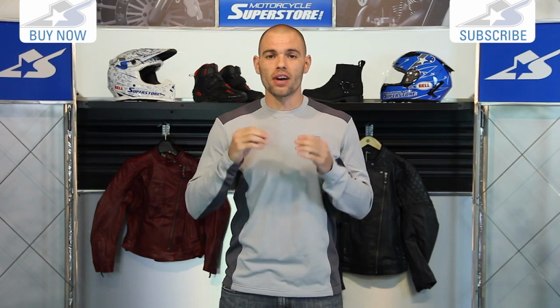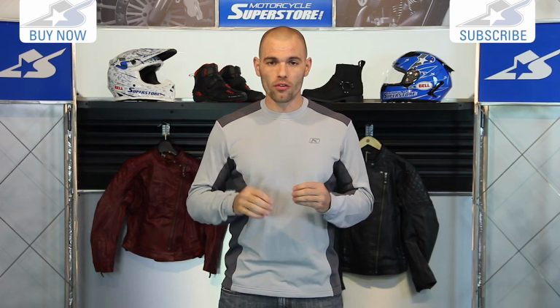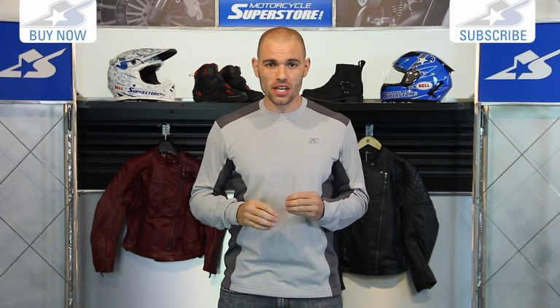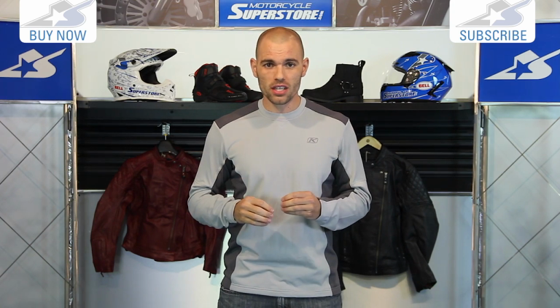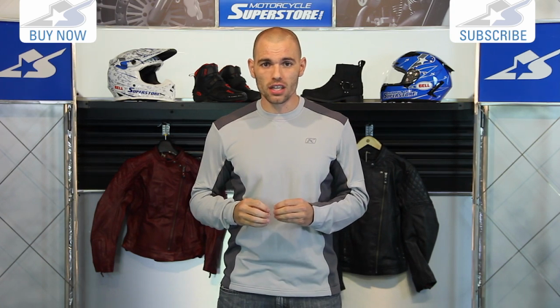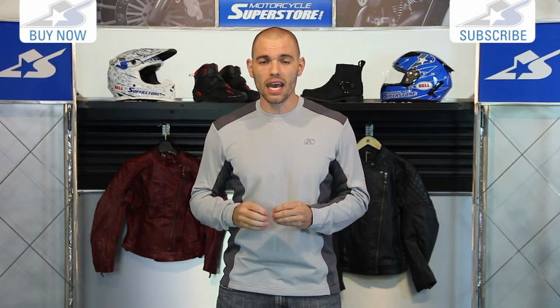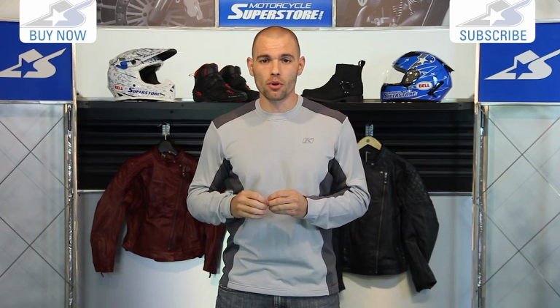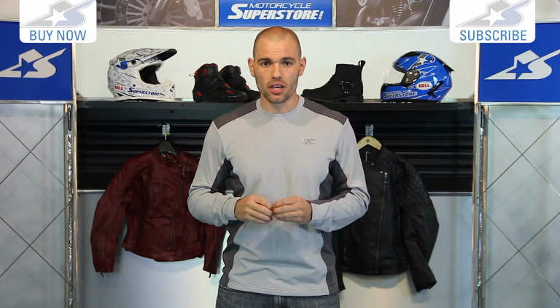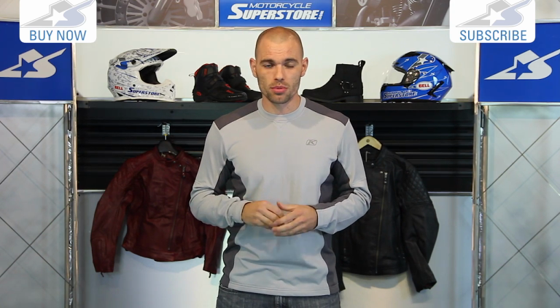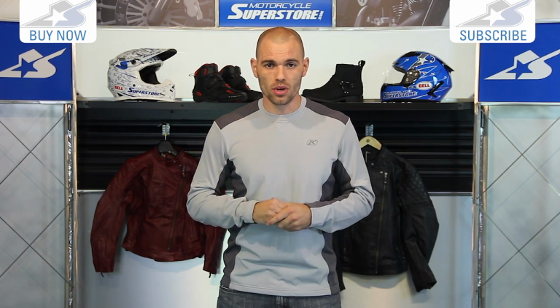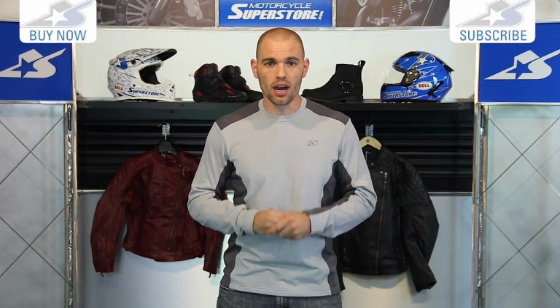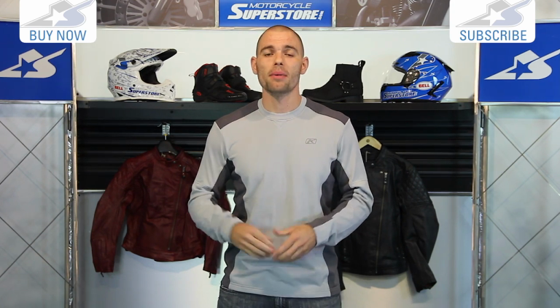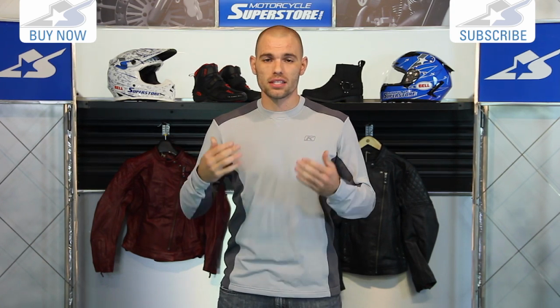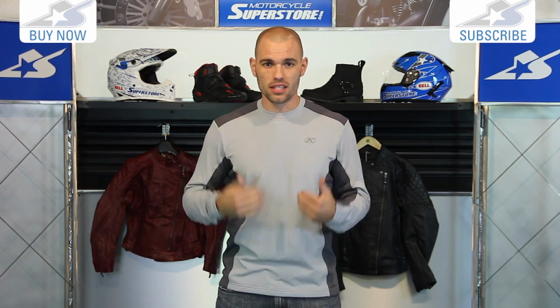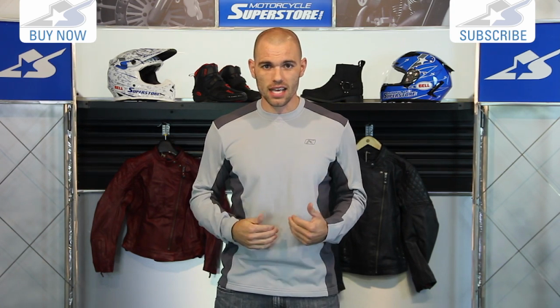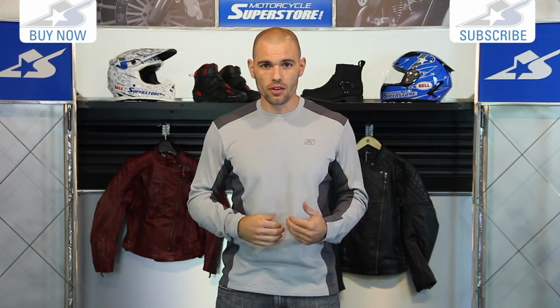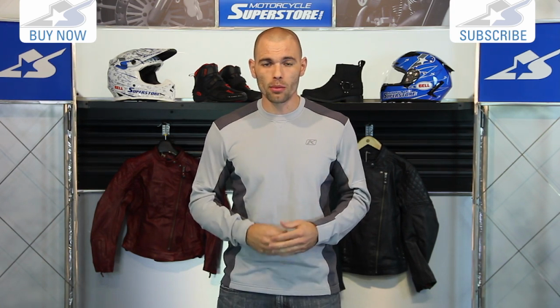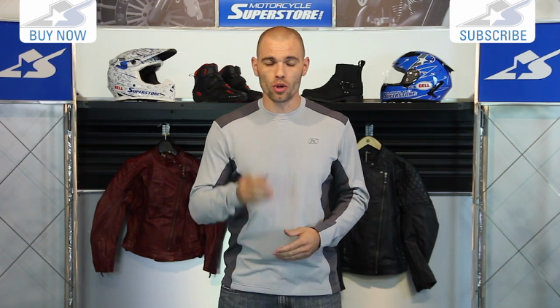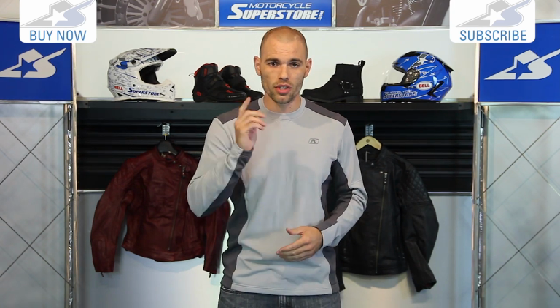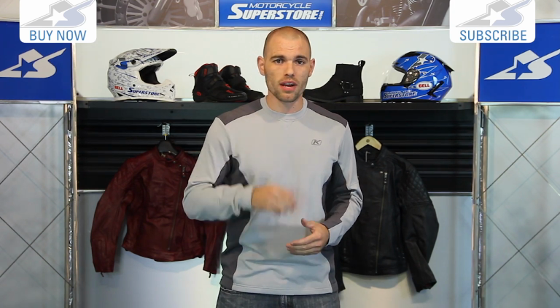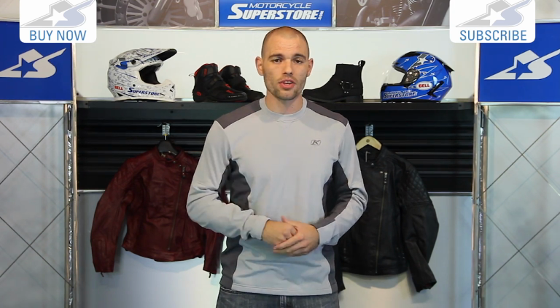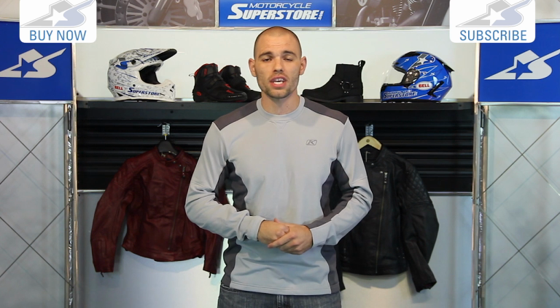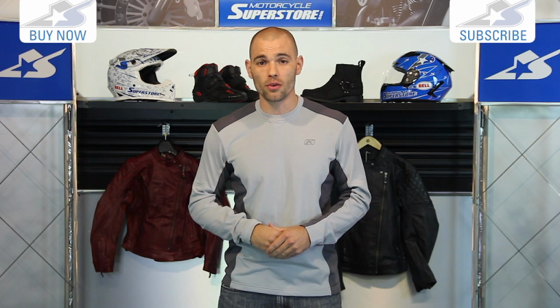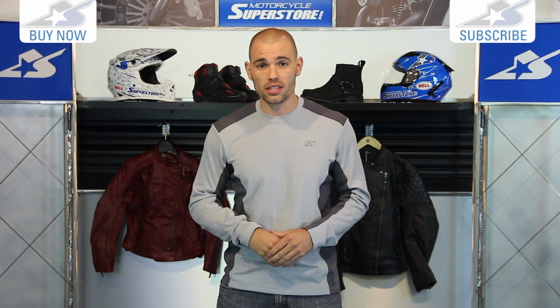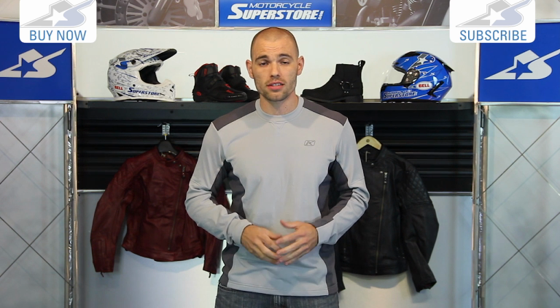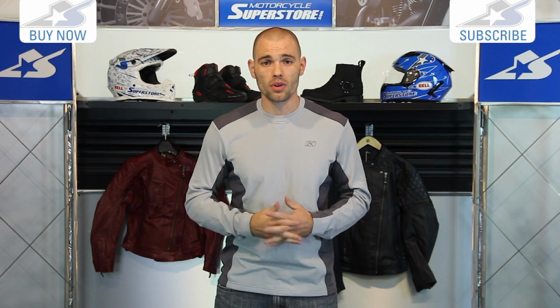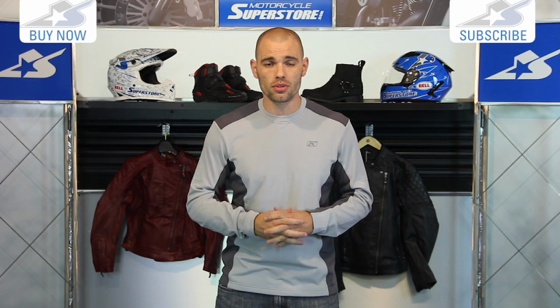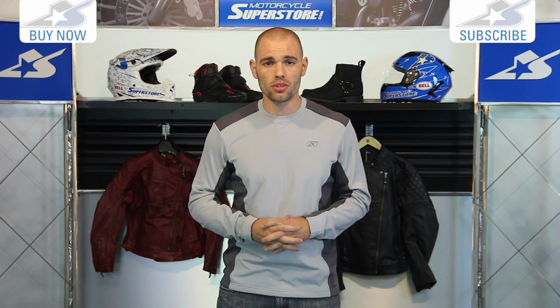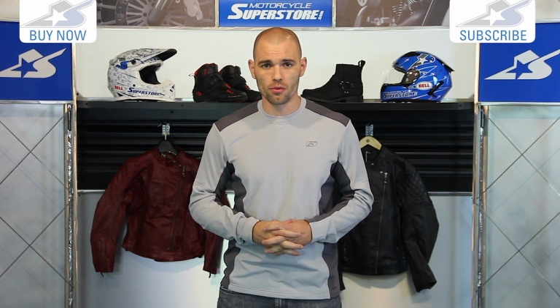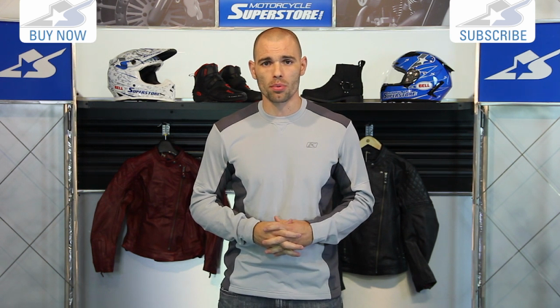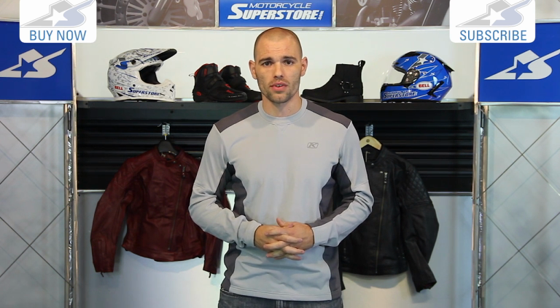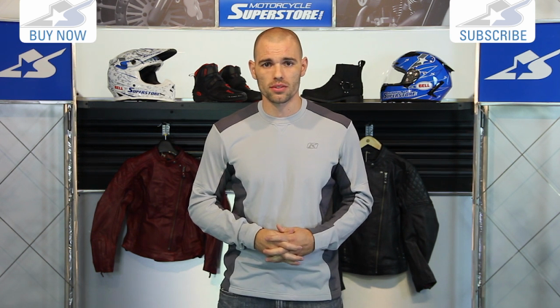Find more information on this online at MotorcycleSuperstore.com. See the sizes that are available or find the one that's right for you. Thanks for watching and subscribe to us on YouTube for more product videos.